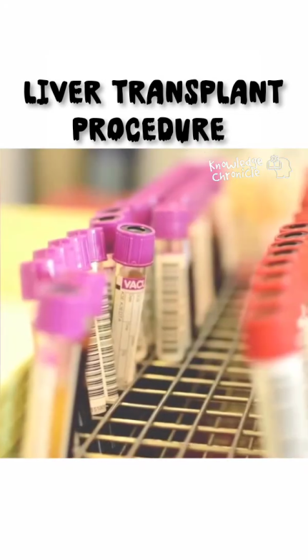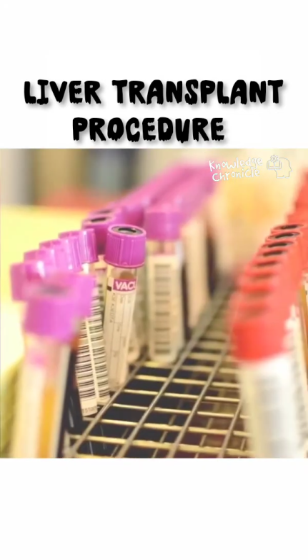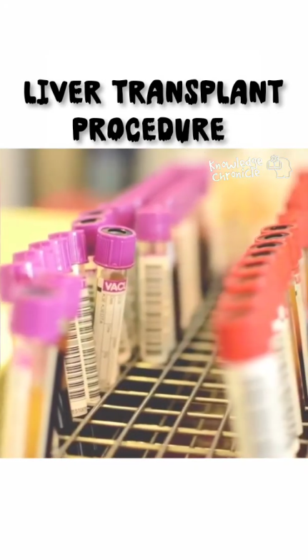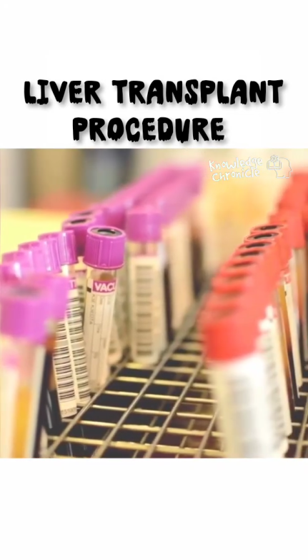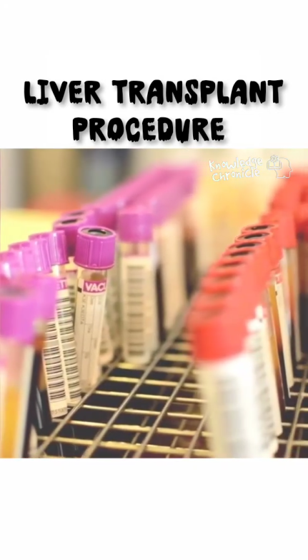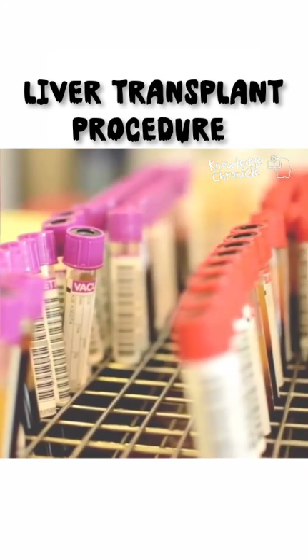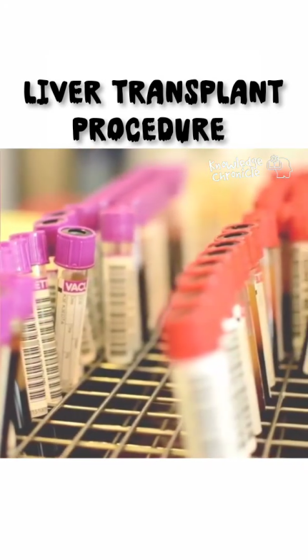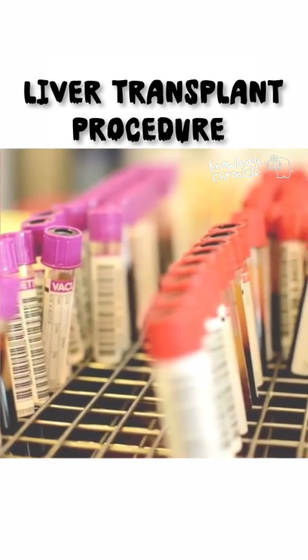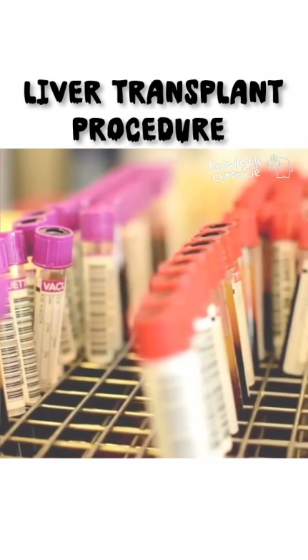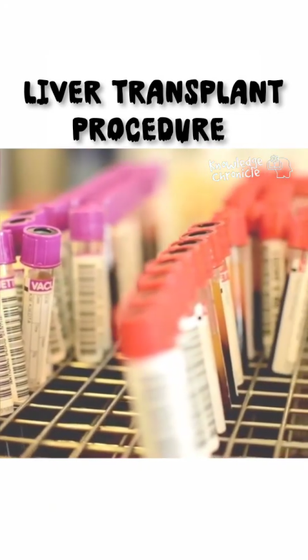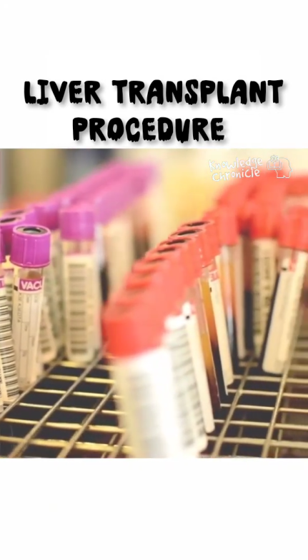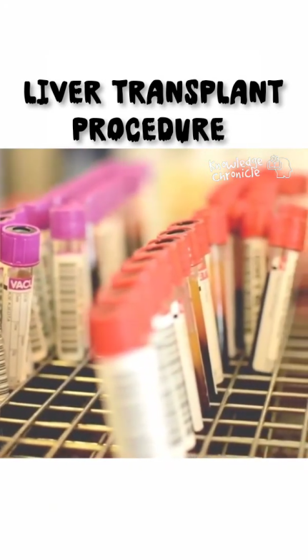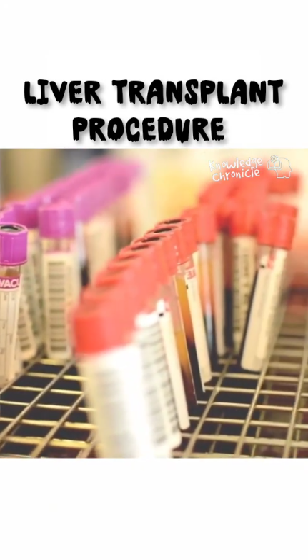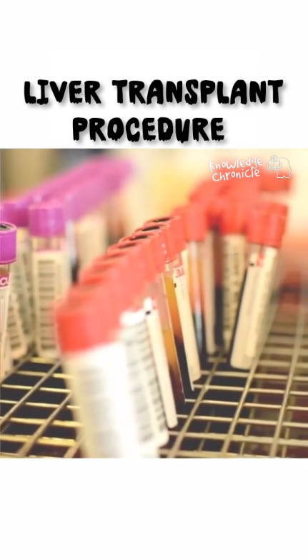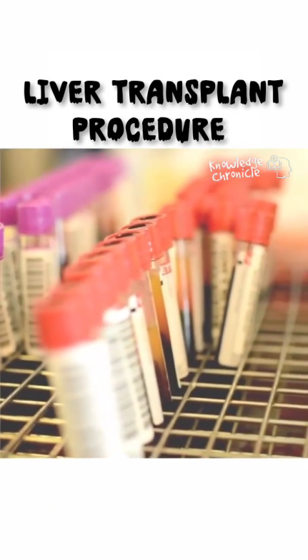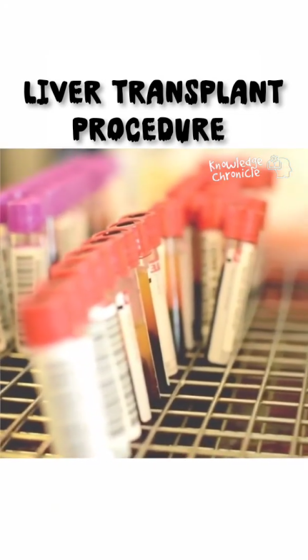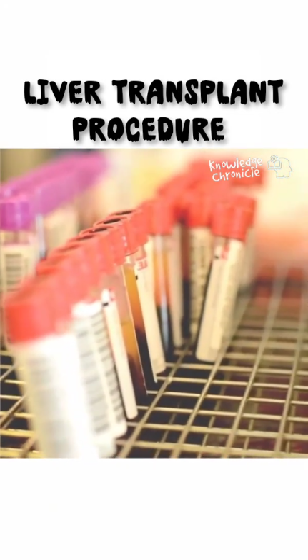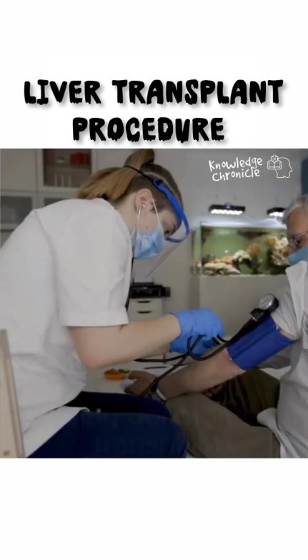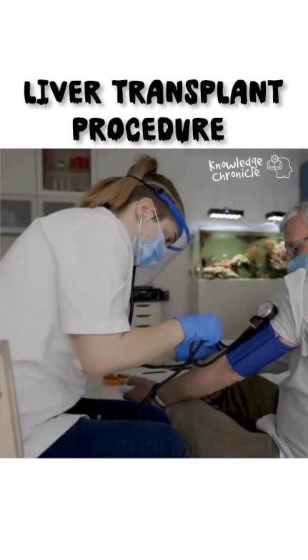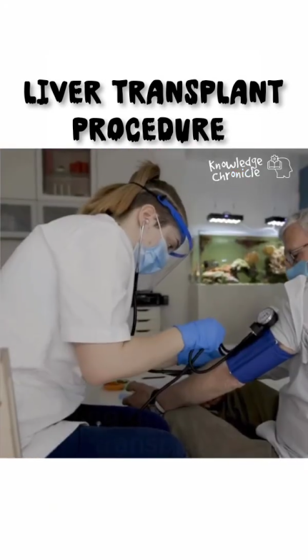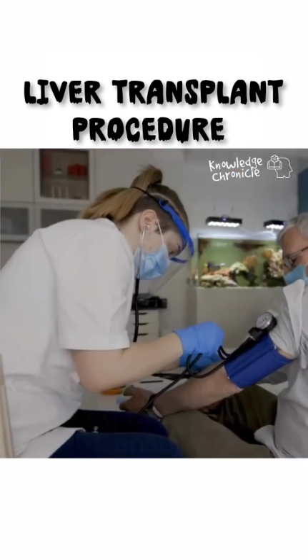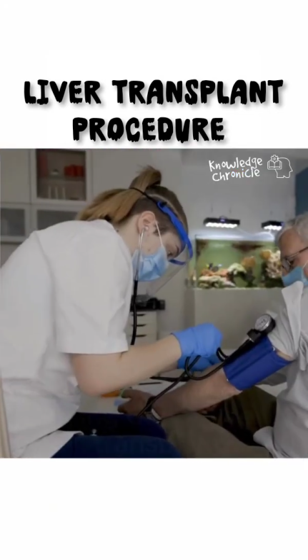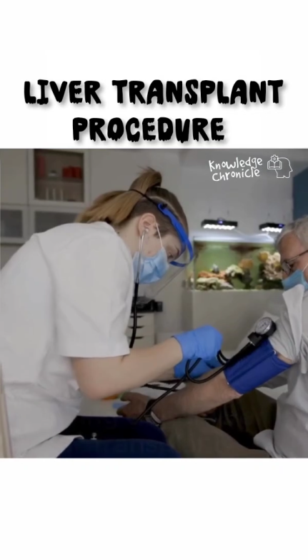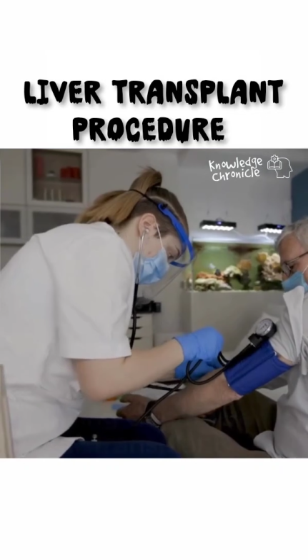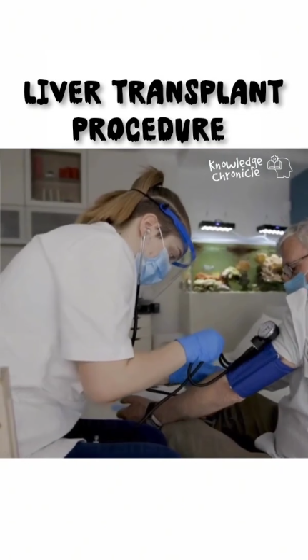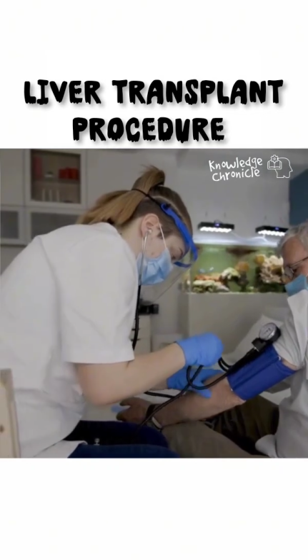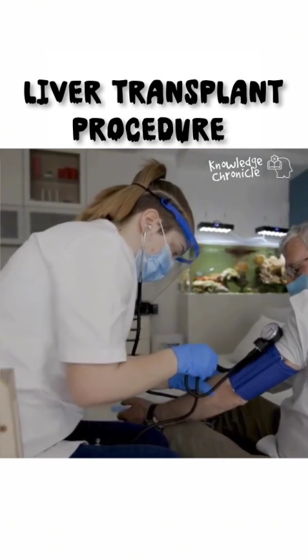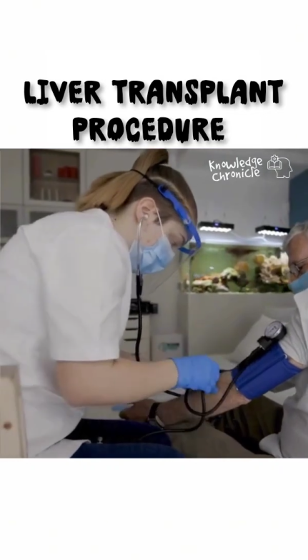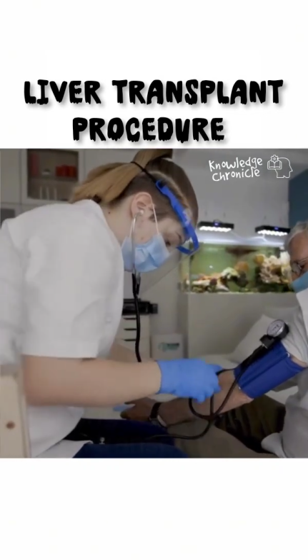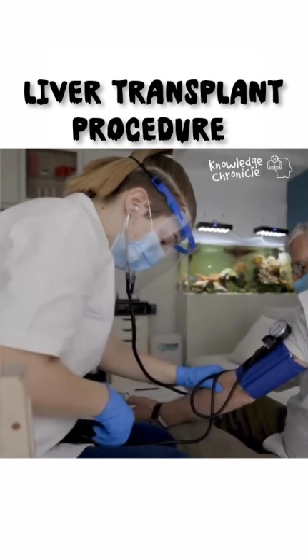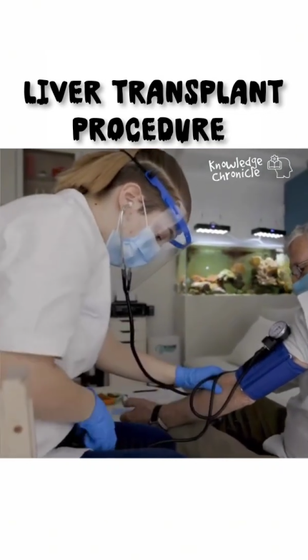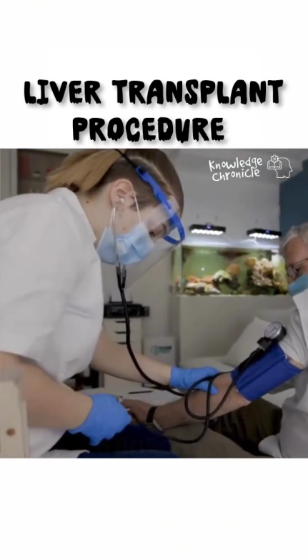Before the surgery, the donor undergoes several tests to ensure they're healthy and that their liver is the right size and match for the recipient.